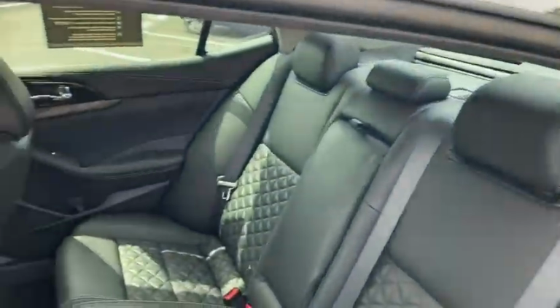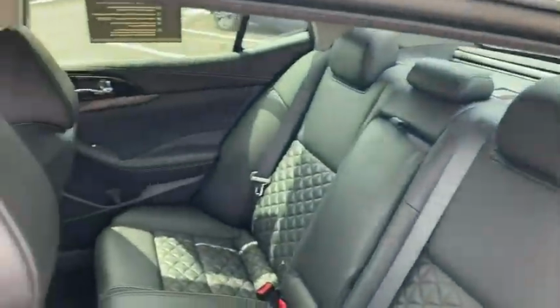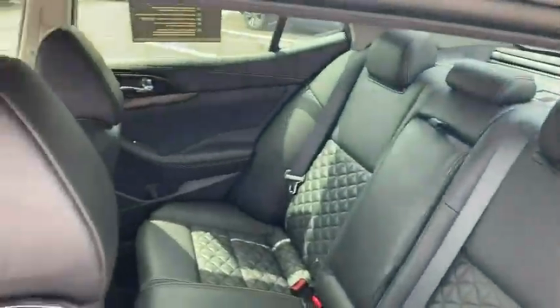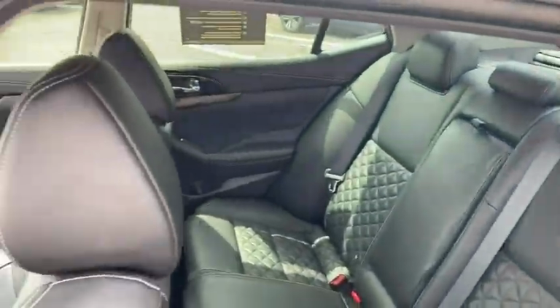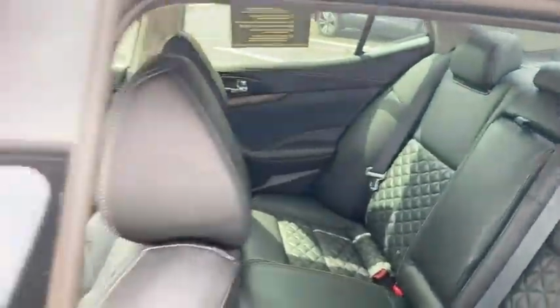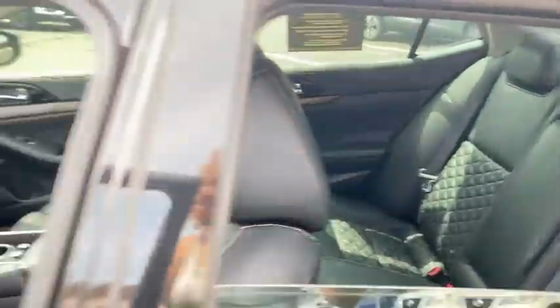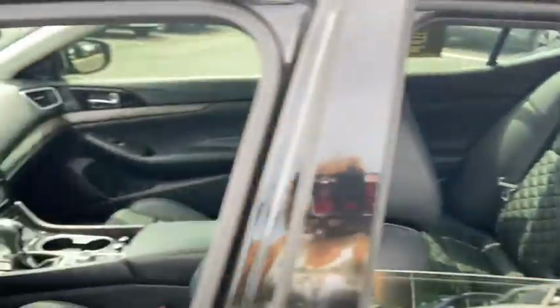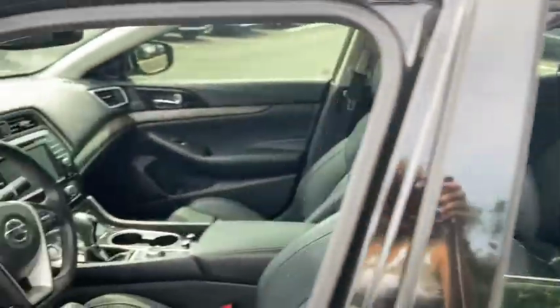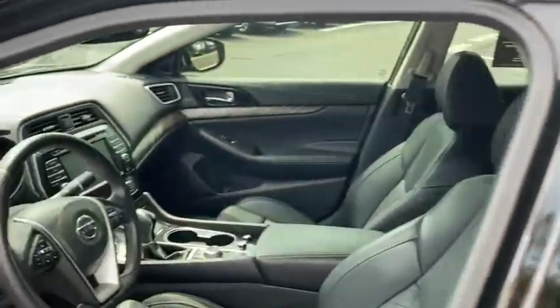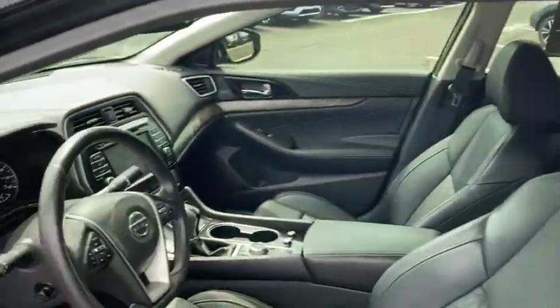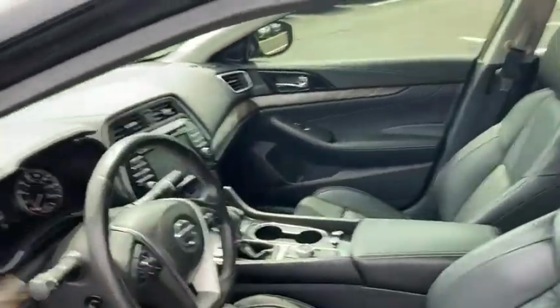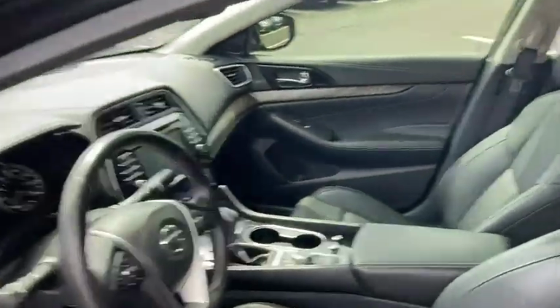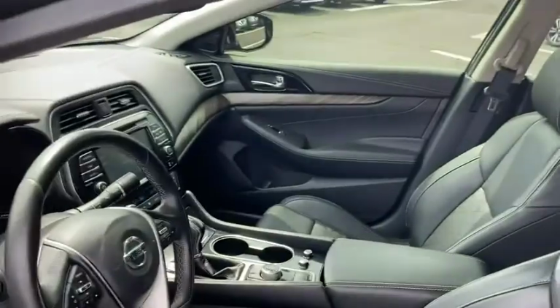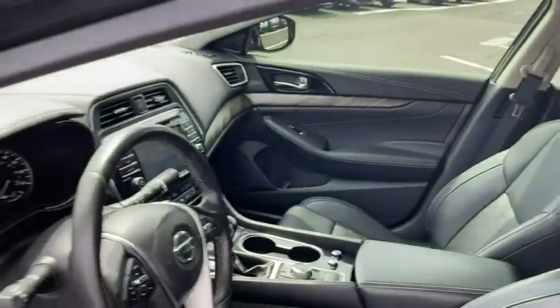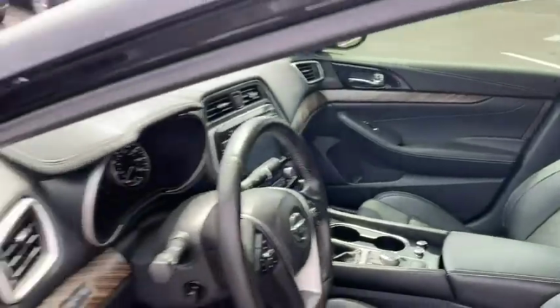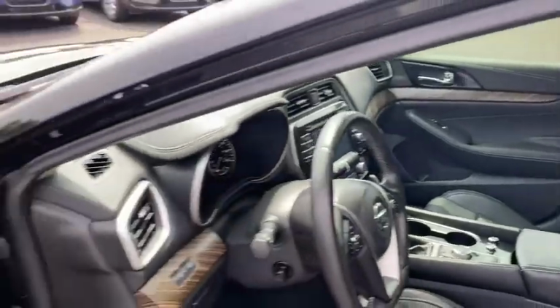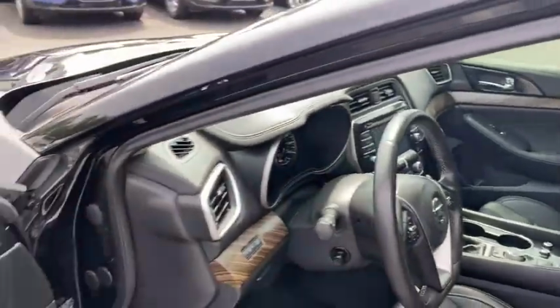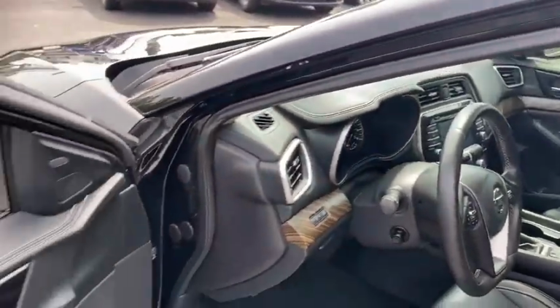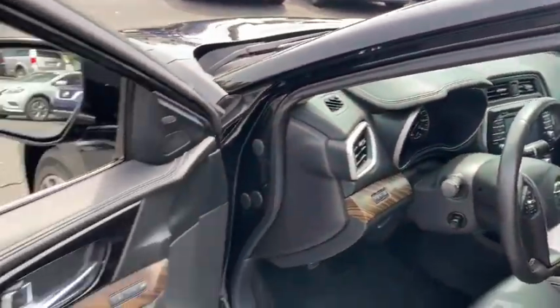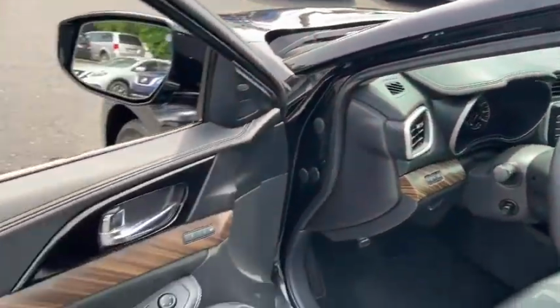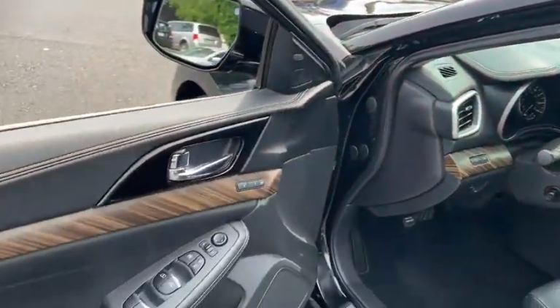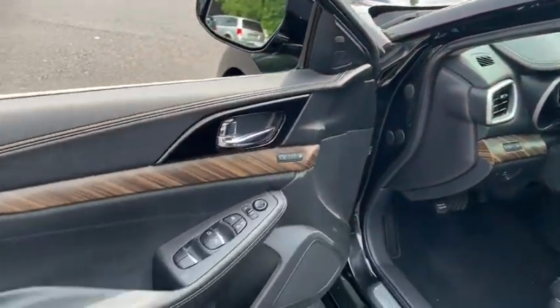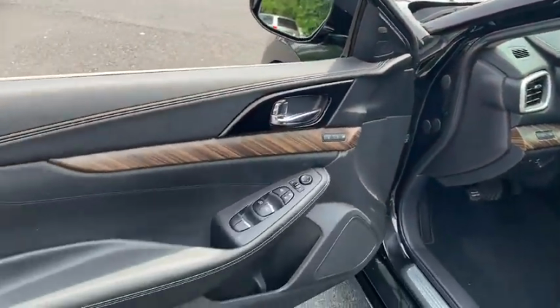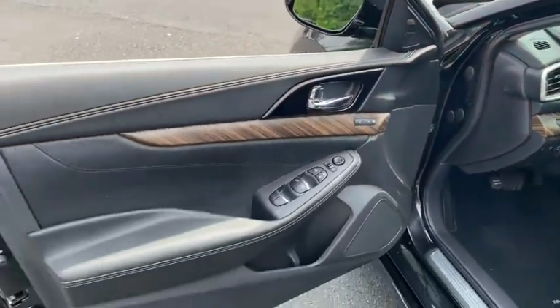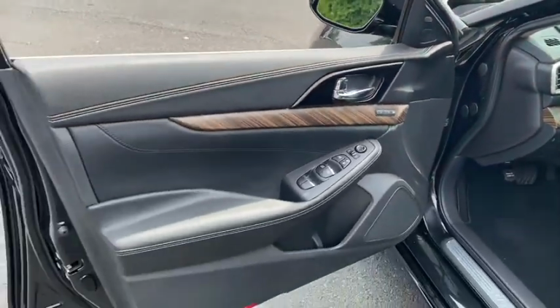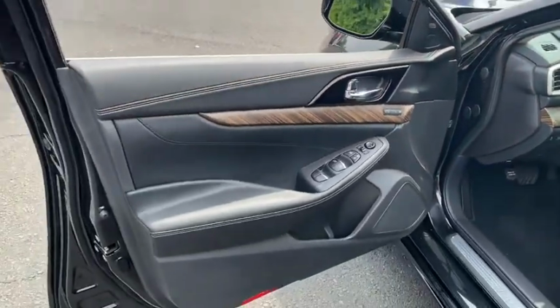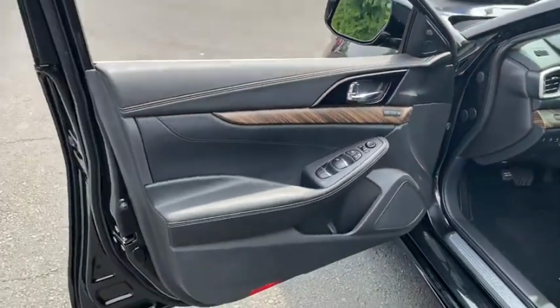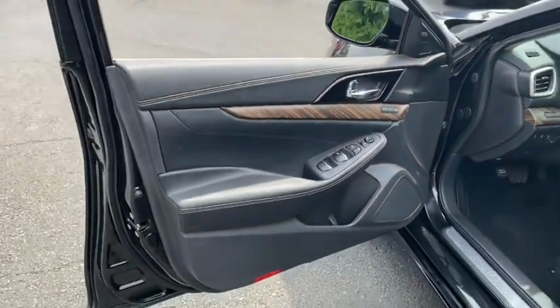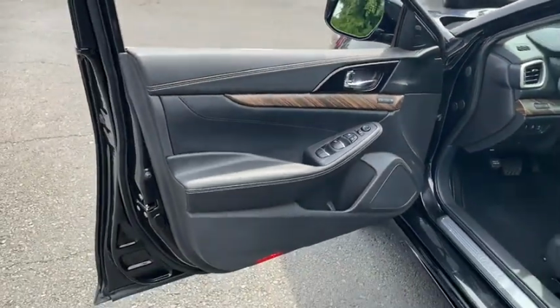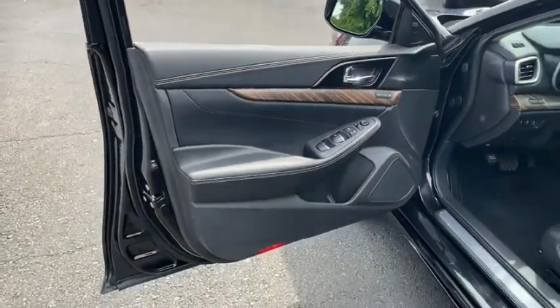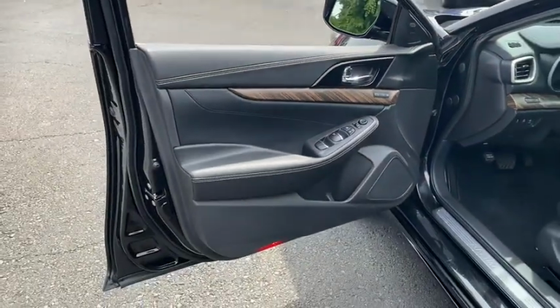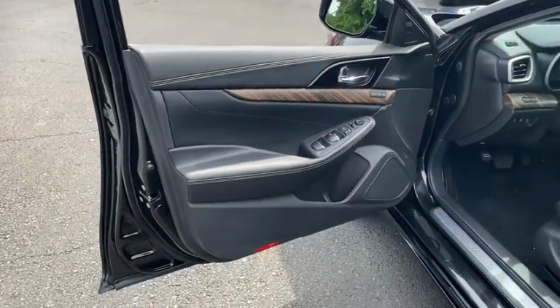This vehicle has less than 25,000 miles. Here are some of this vehicle's great options.